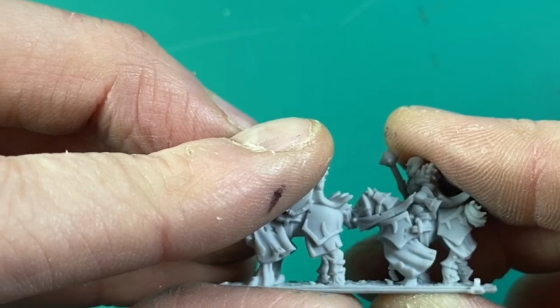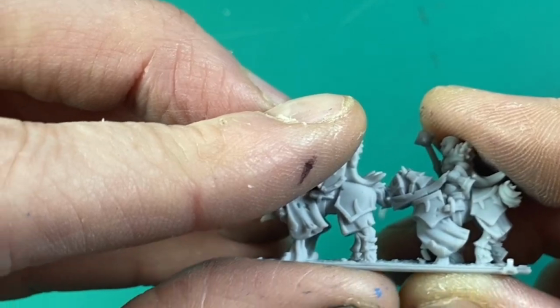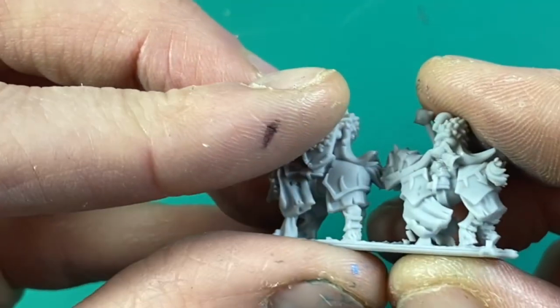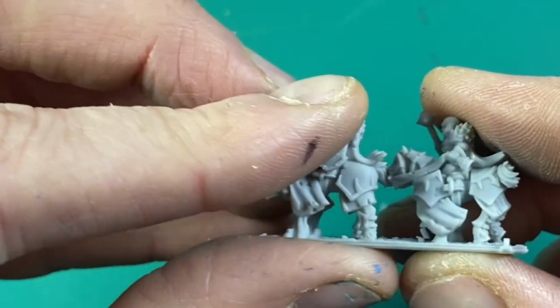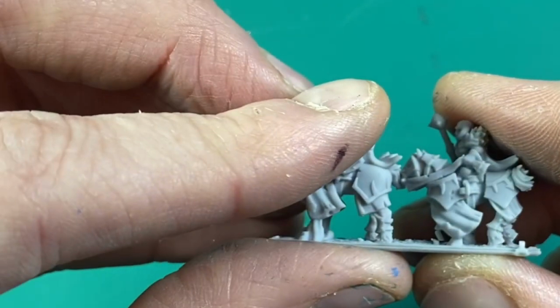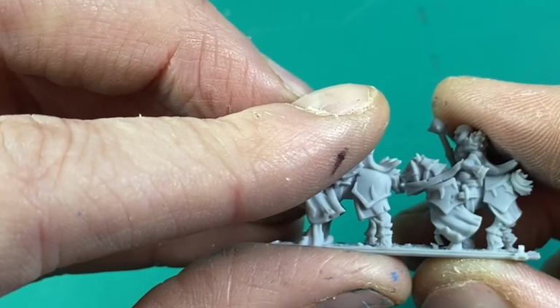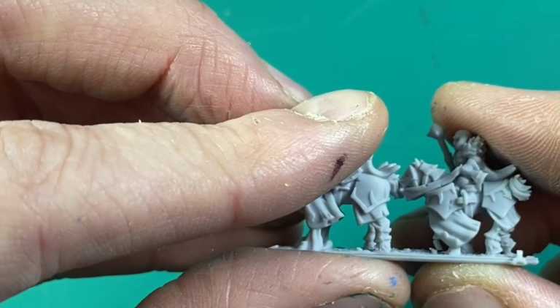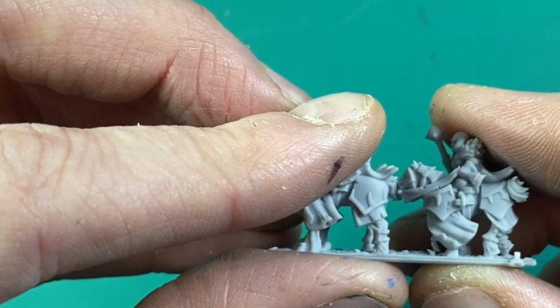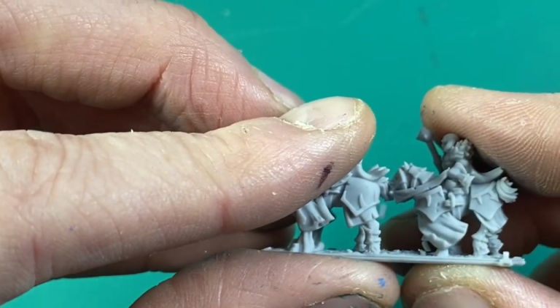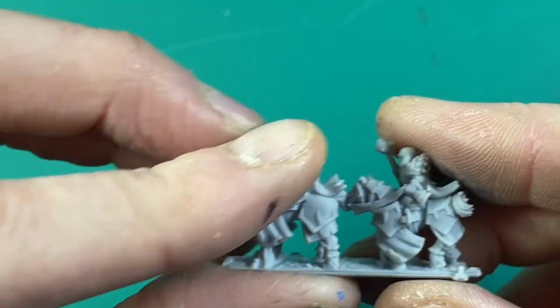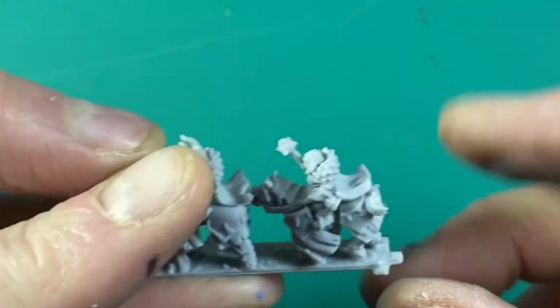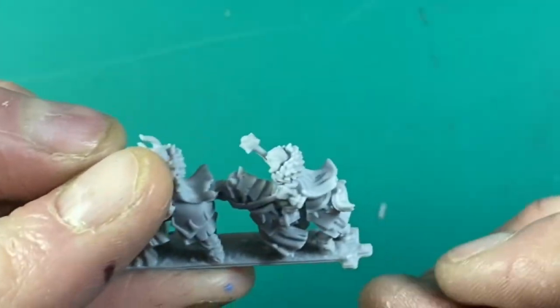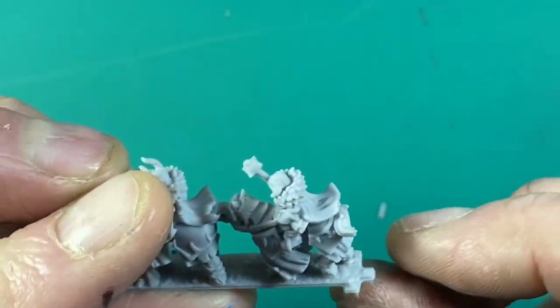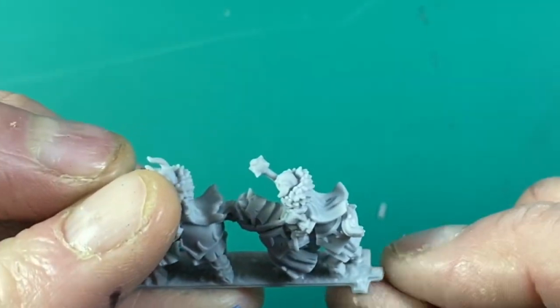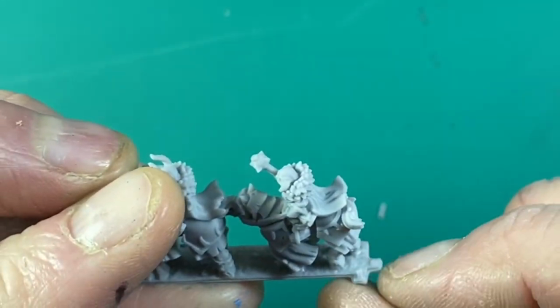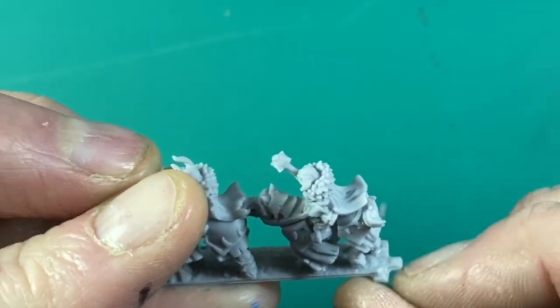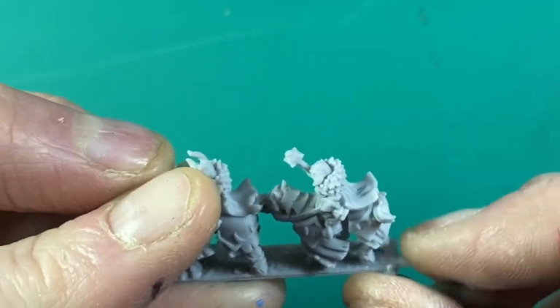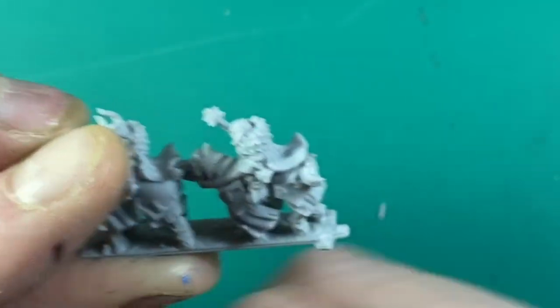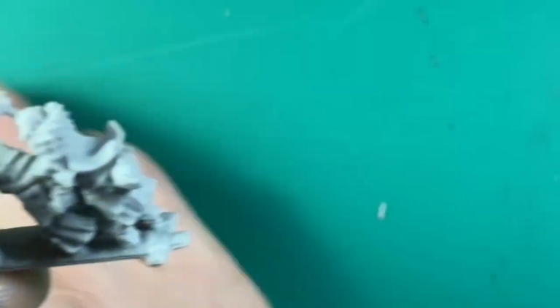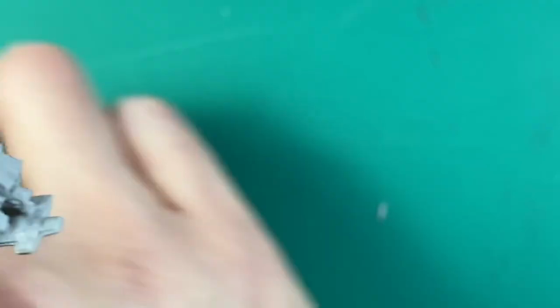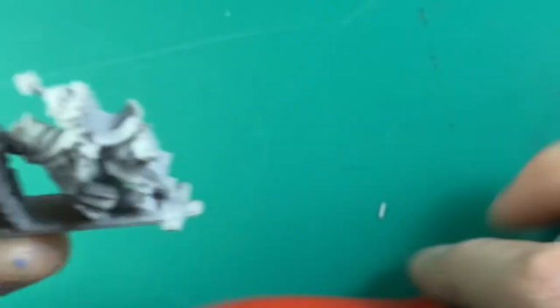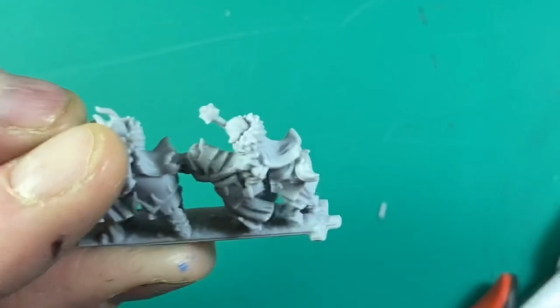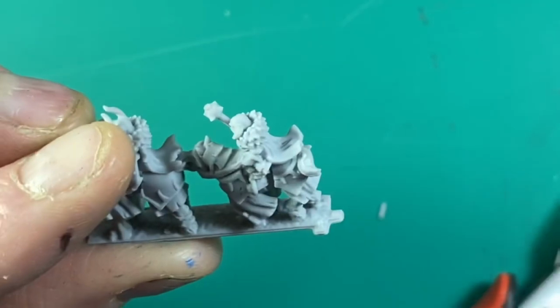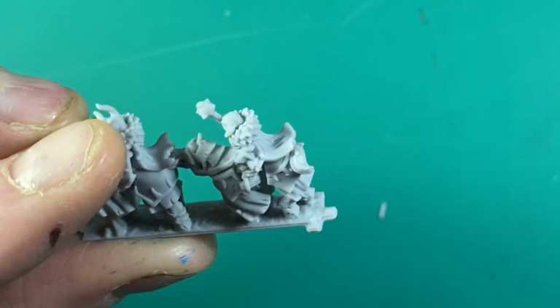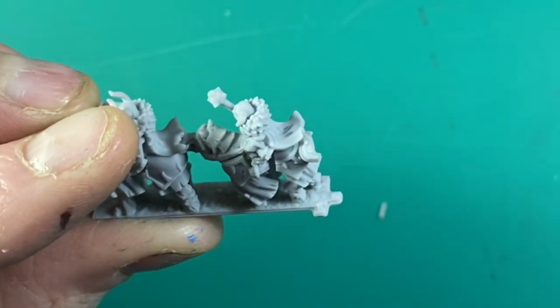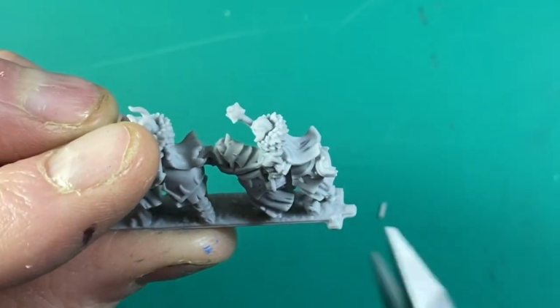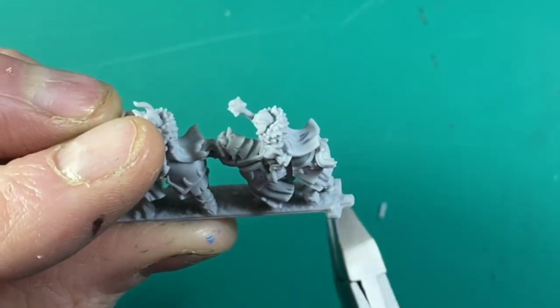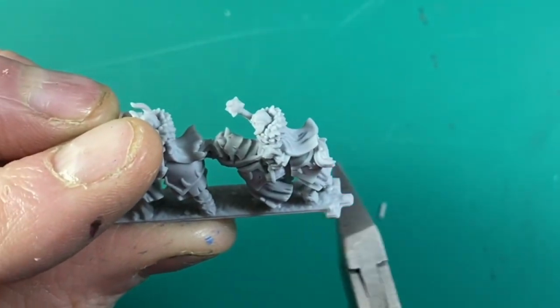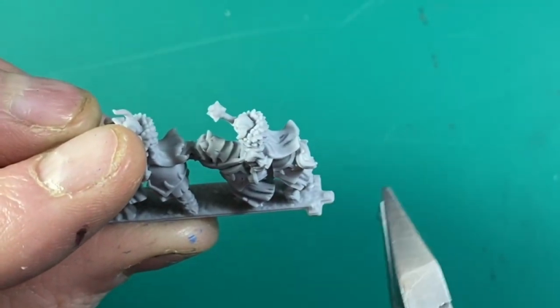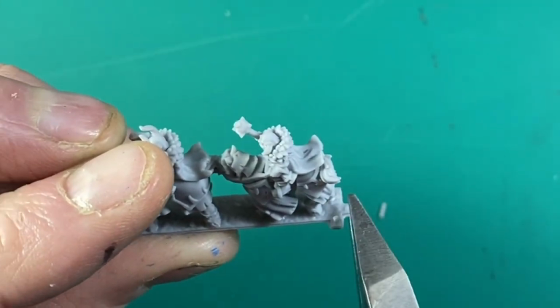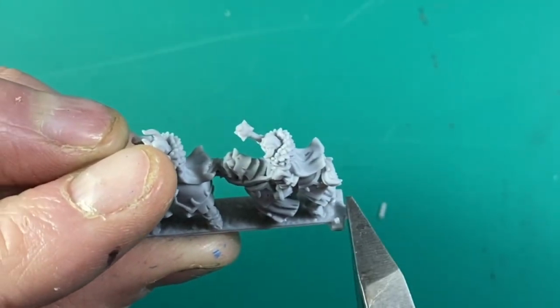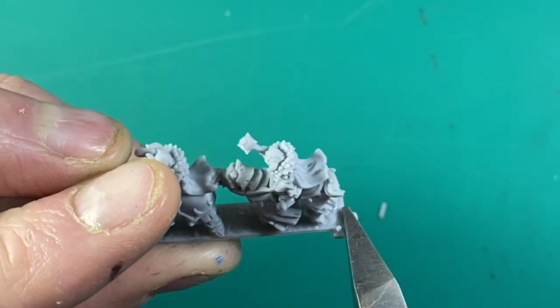As you can see they've come away nicely with no problems. We just snip off these little support pieces that held it all up and they'll fit in the movement tray no problem.